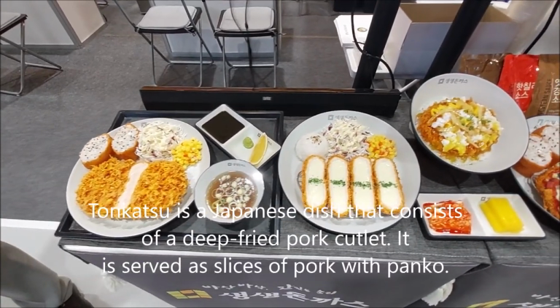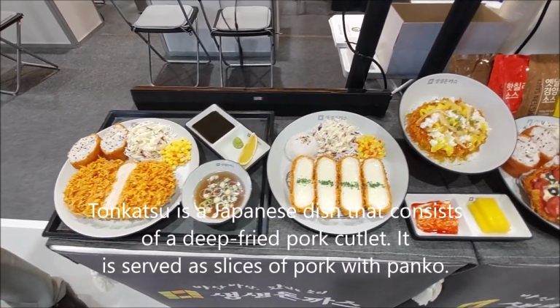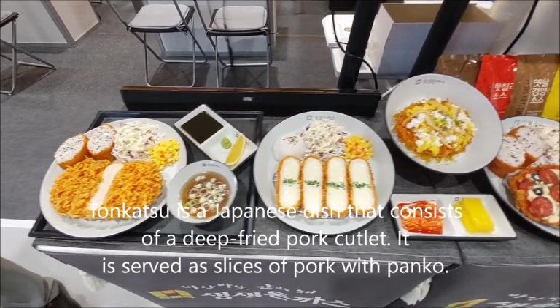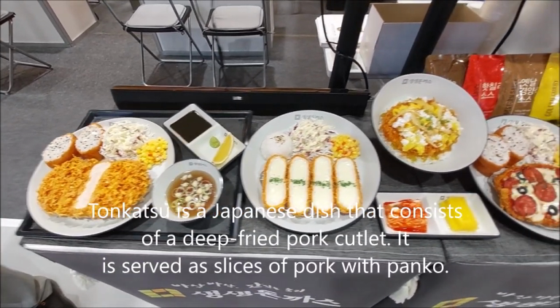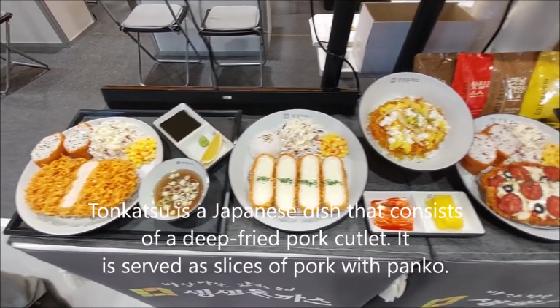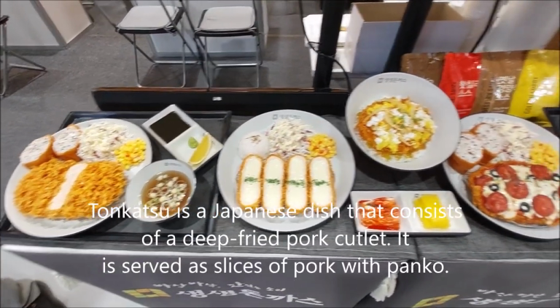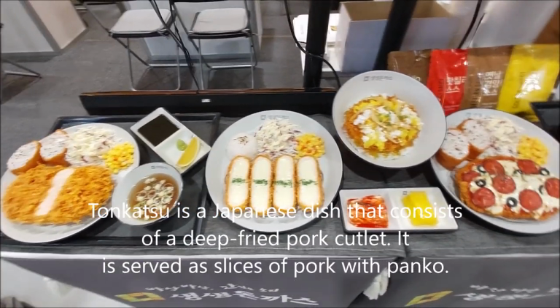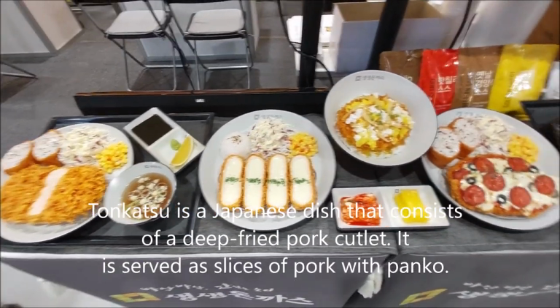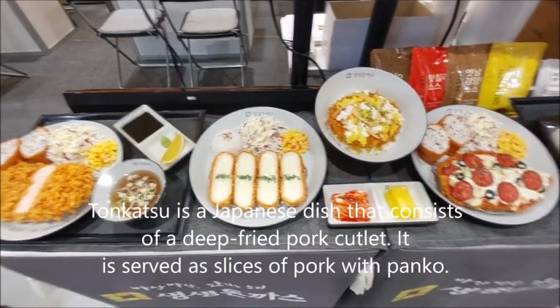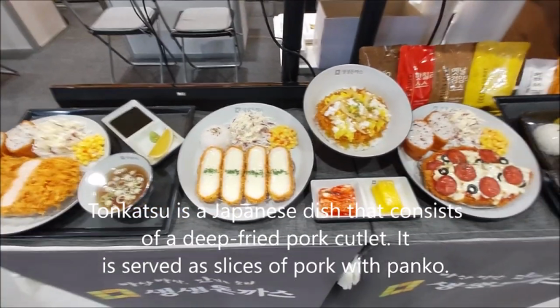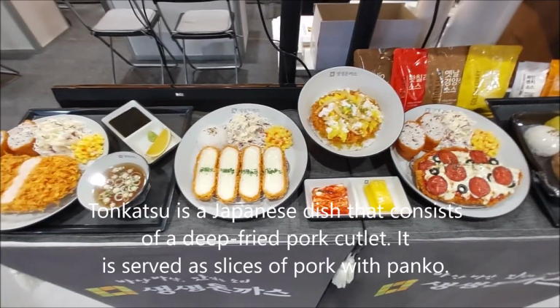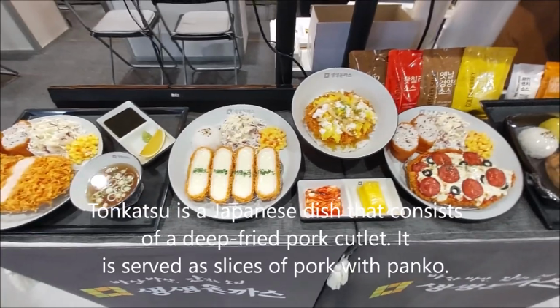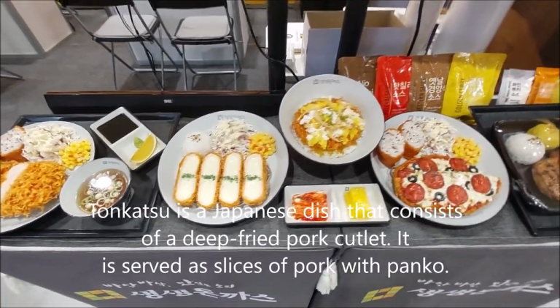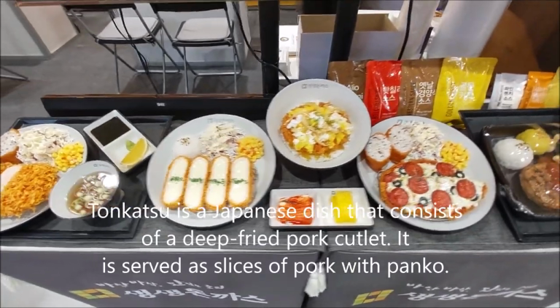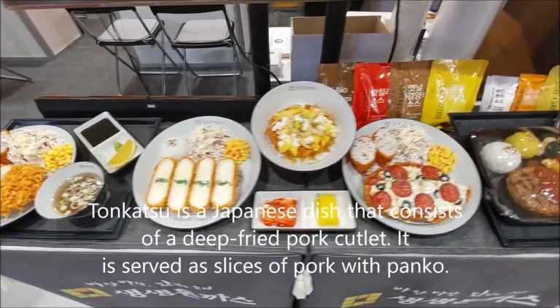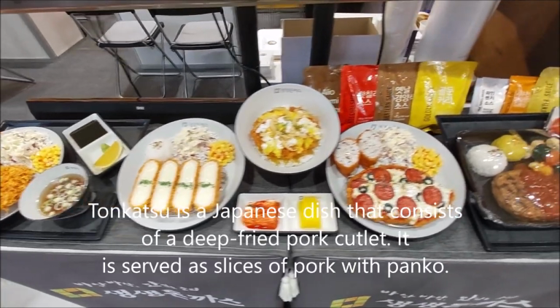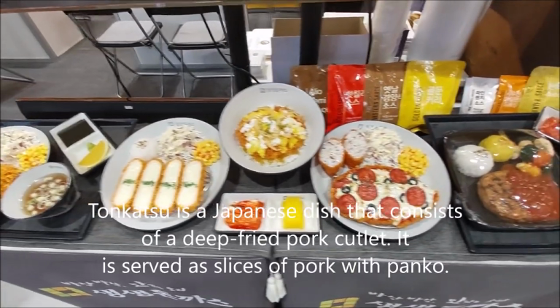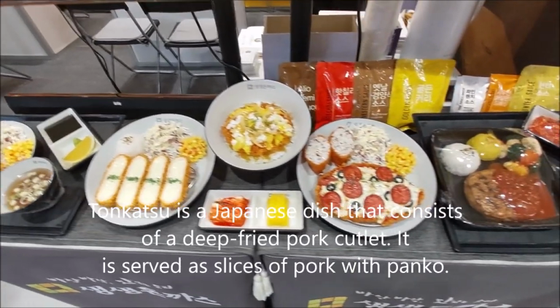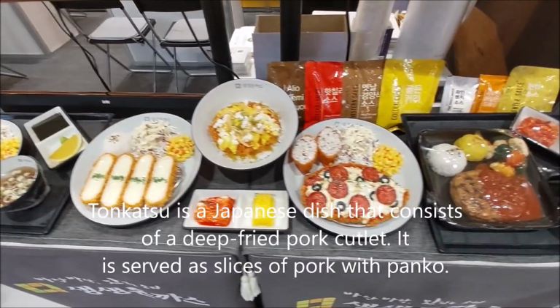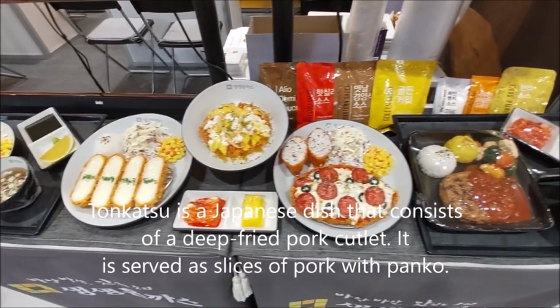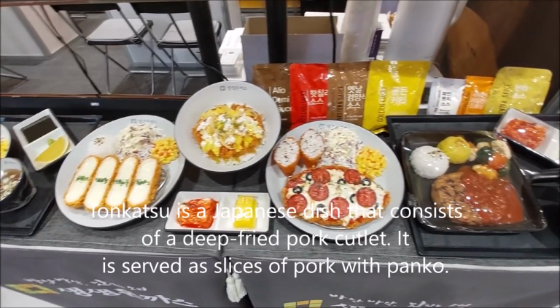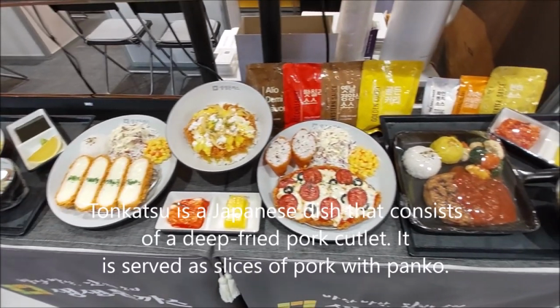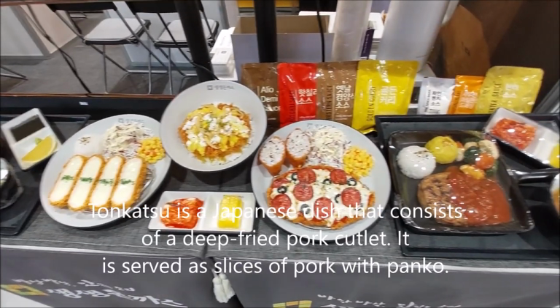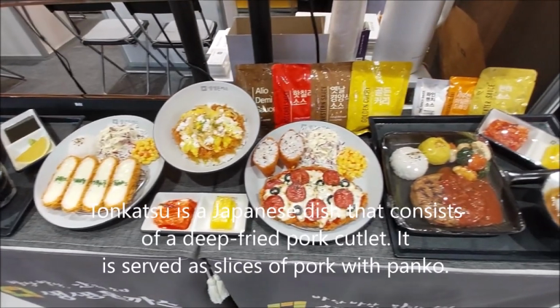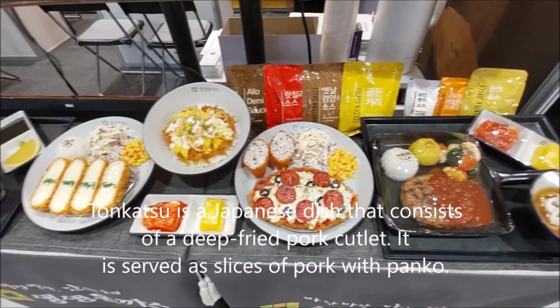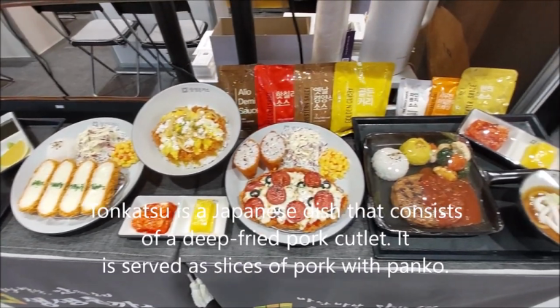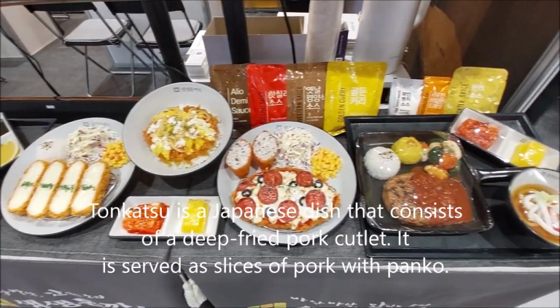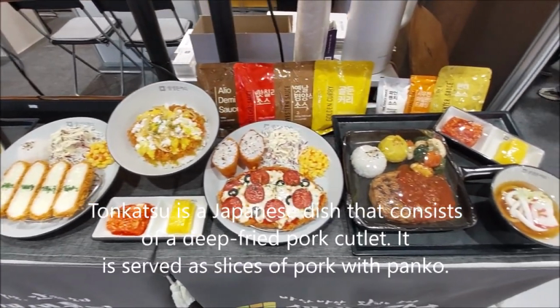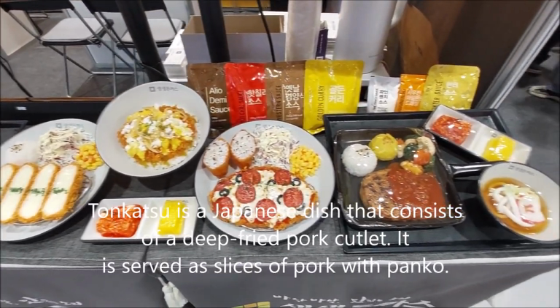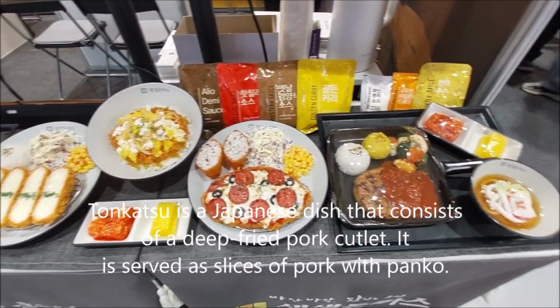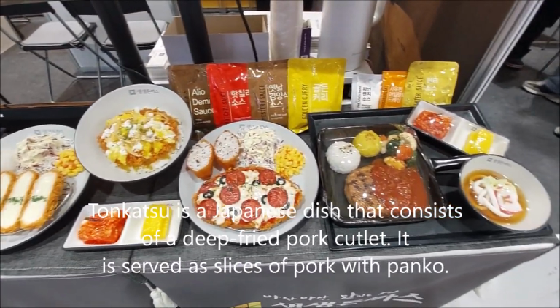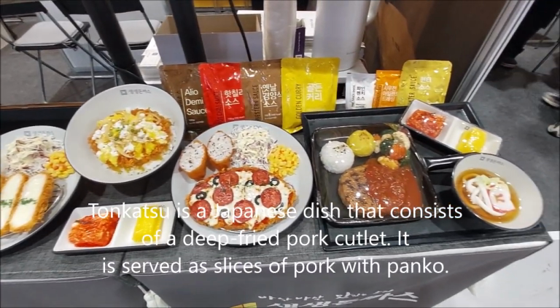Tonkatsu is a Japanese dish that consists of deep-fried pork cutlet, served as slices of pork coated with panko breadcrumbs.